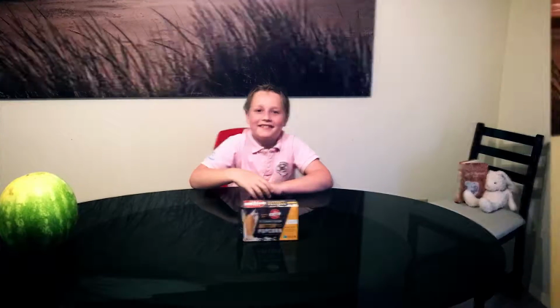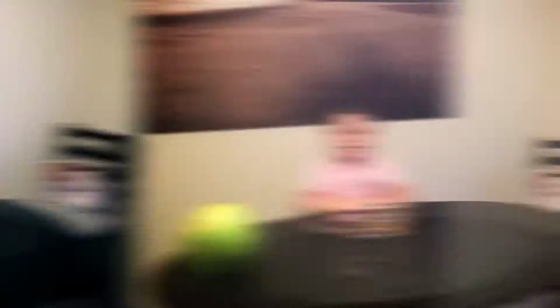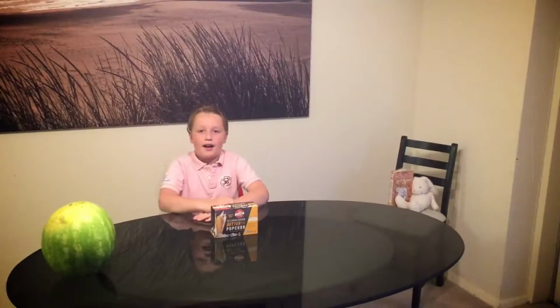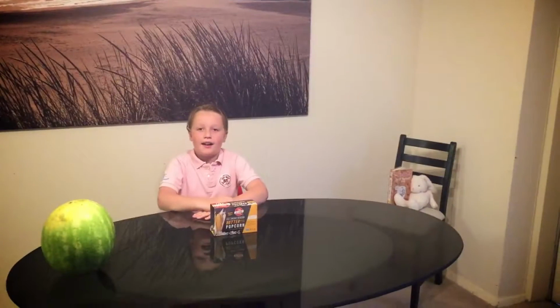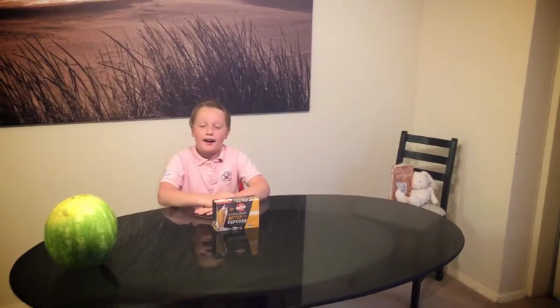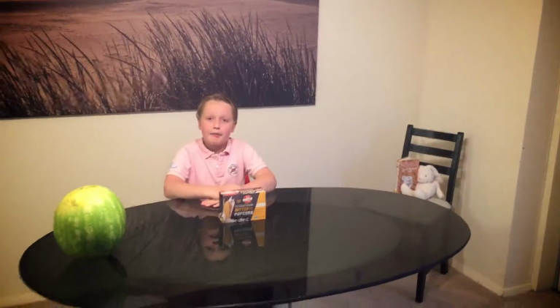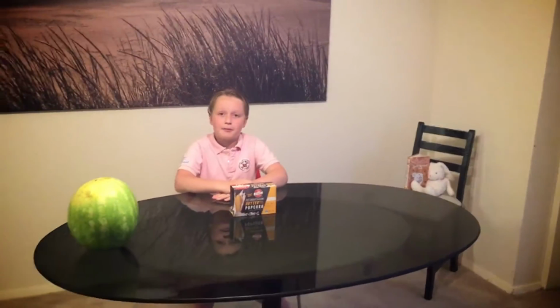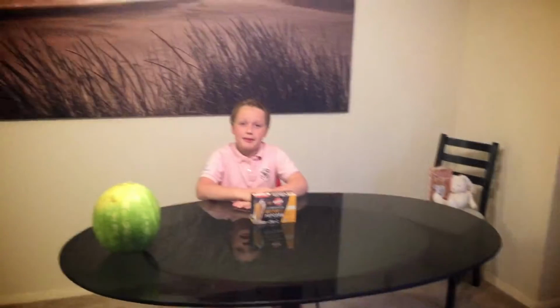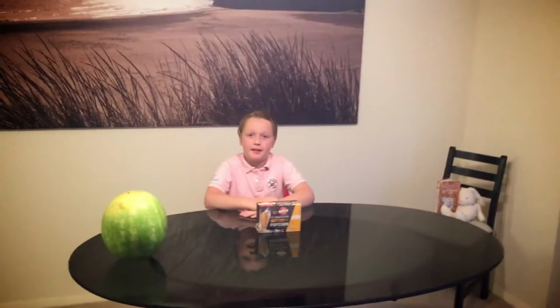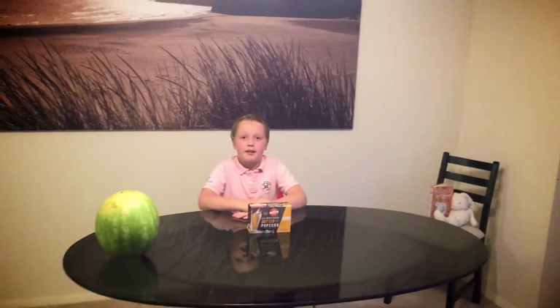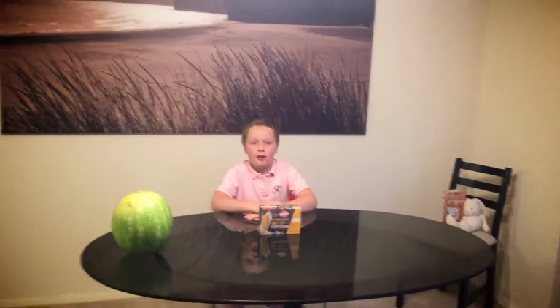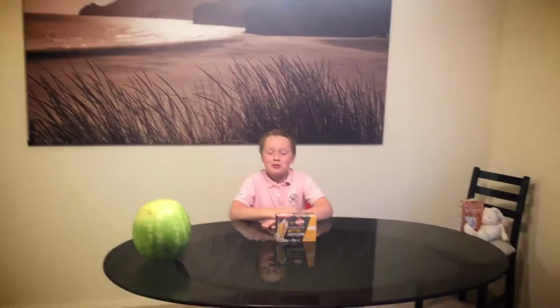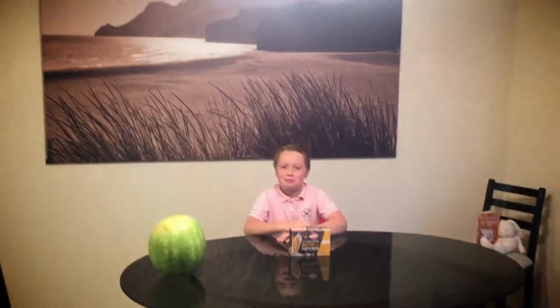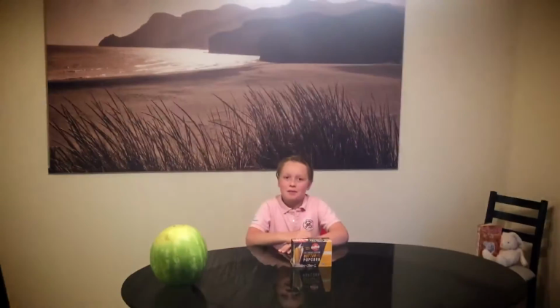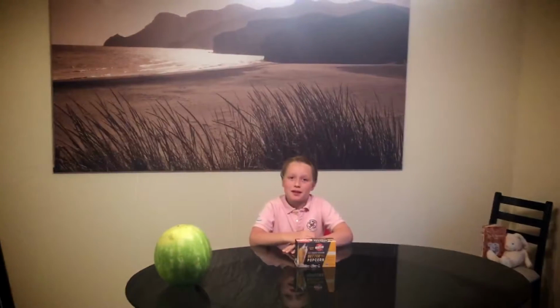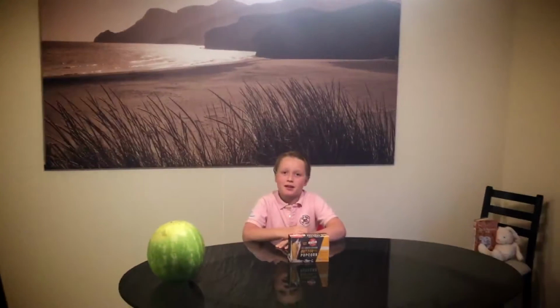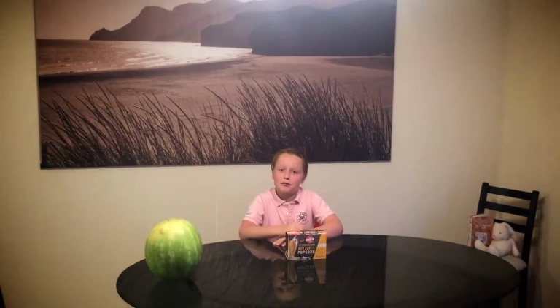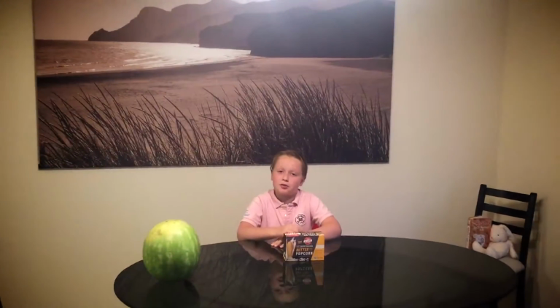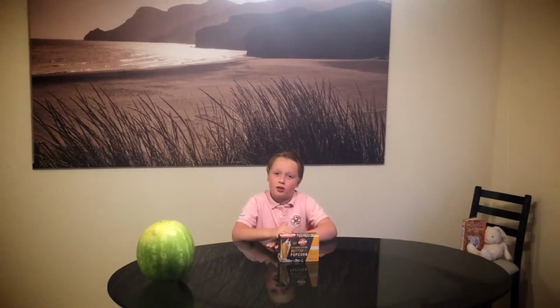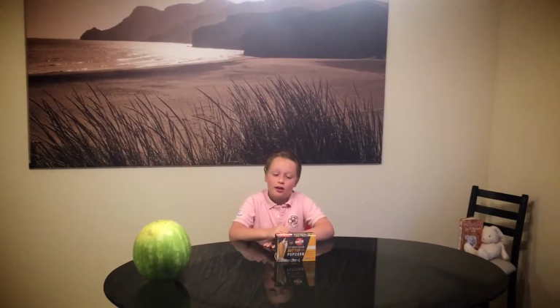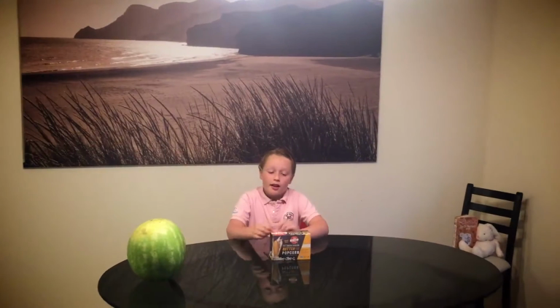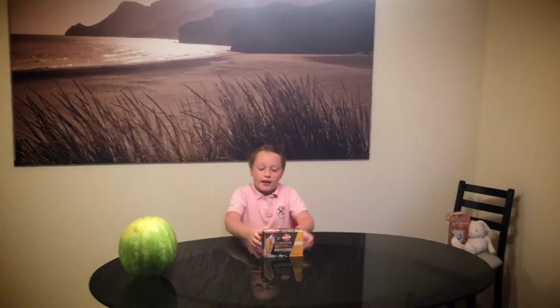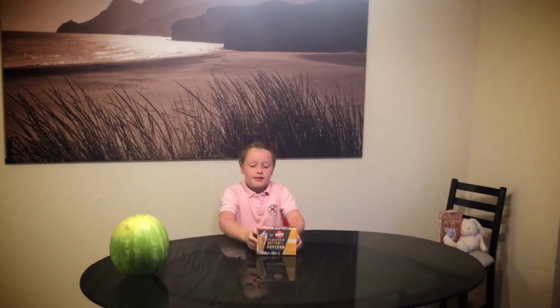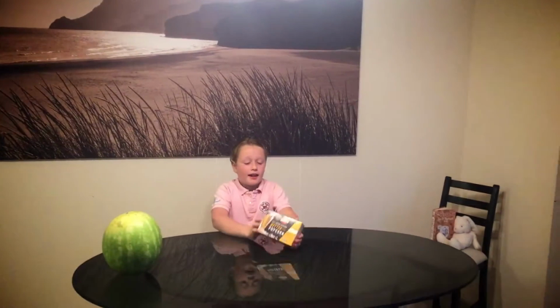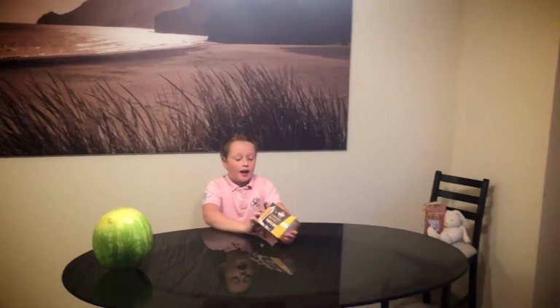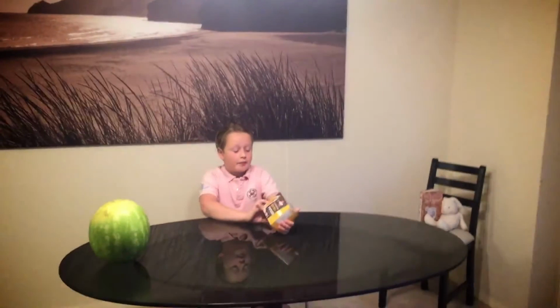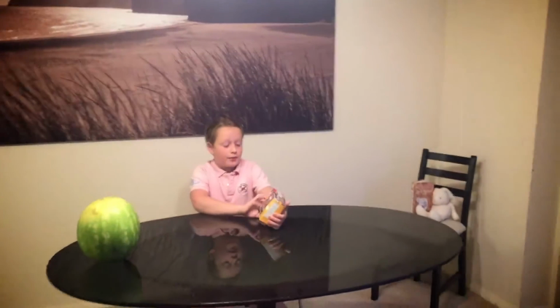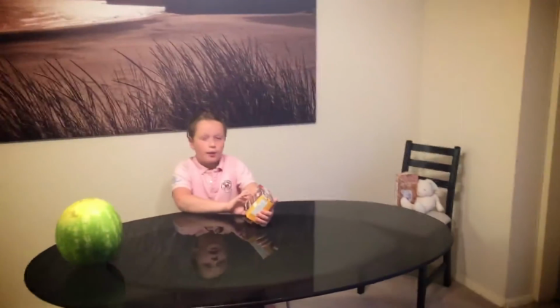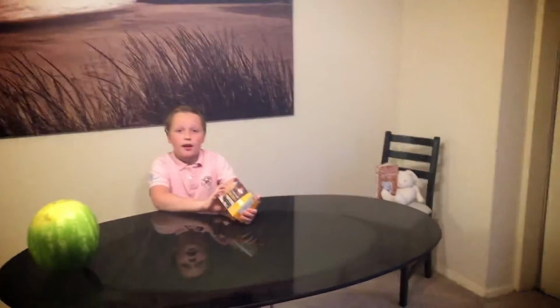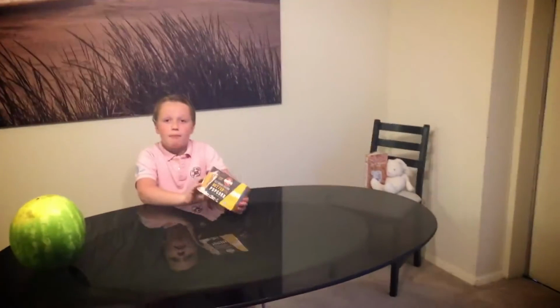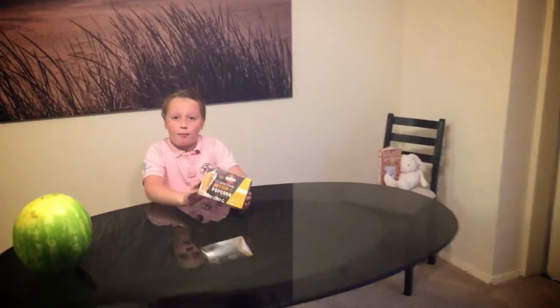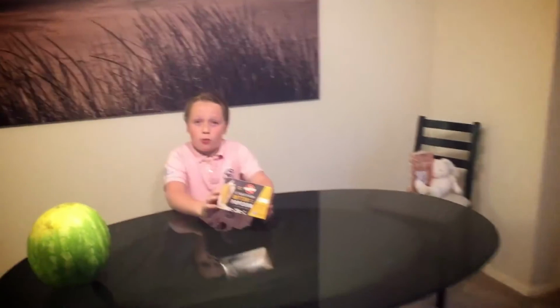Hi, I'm Monk Procellmix, the host of Monk Procellmix Review Show. Today I'm reviewing popcorn.